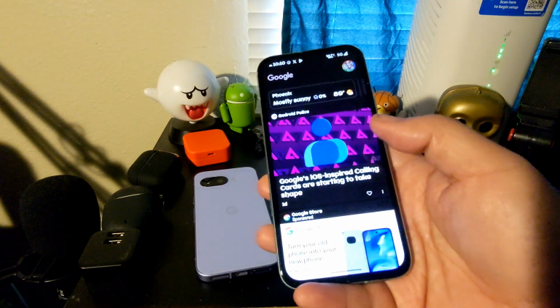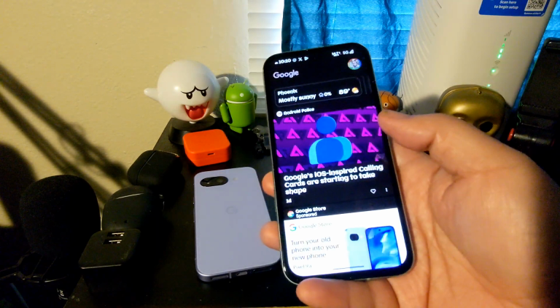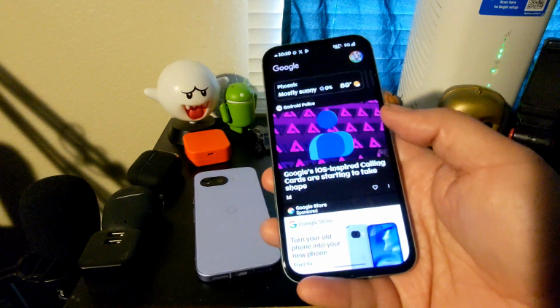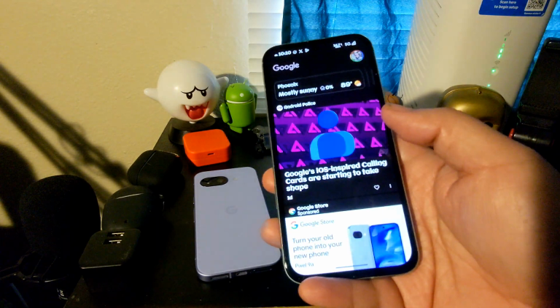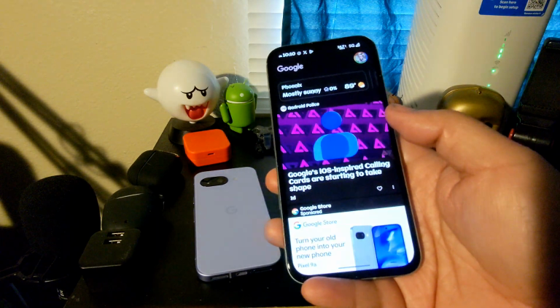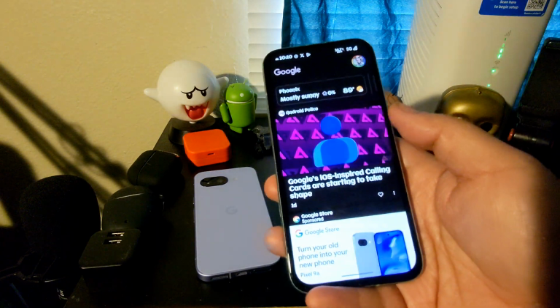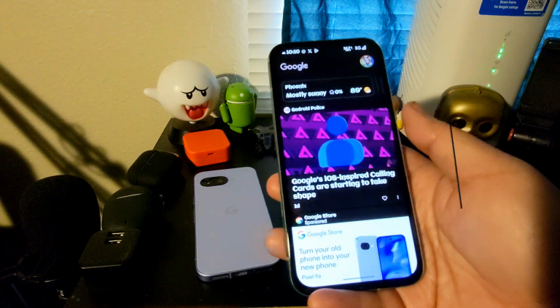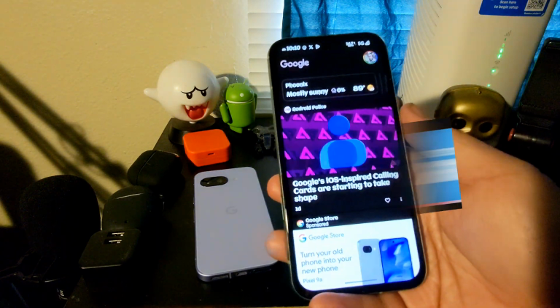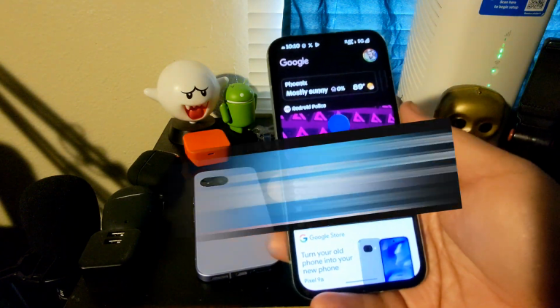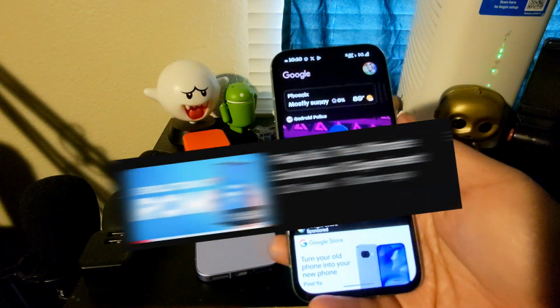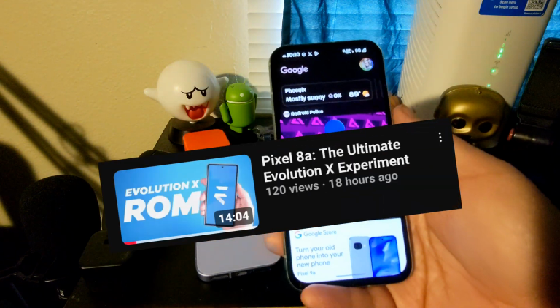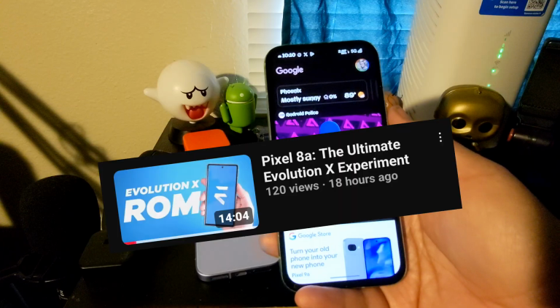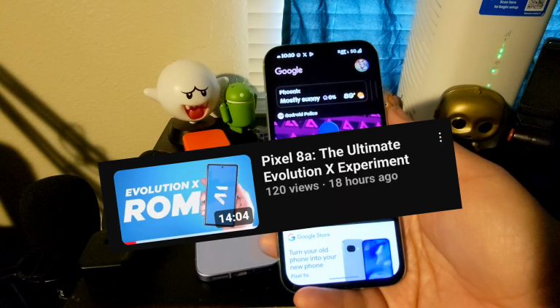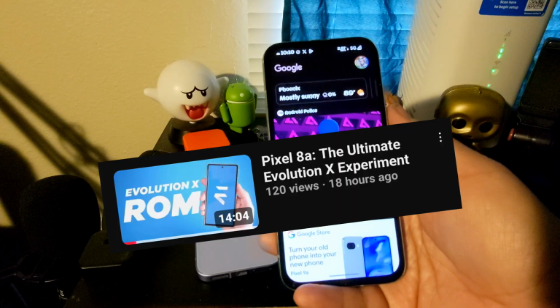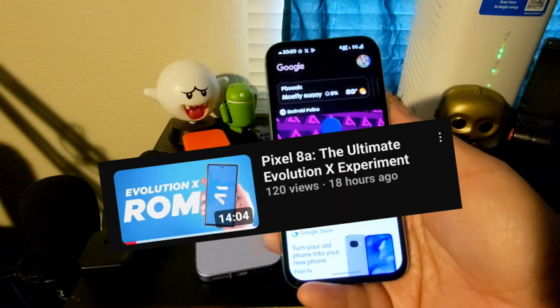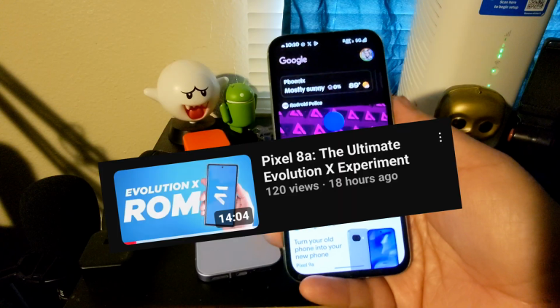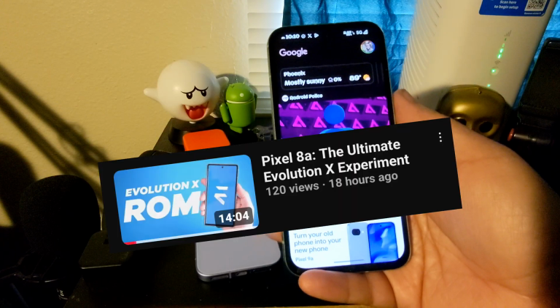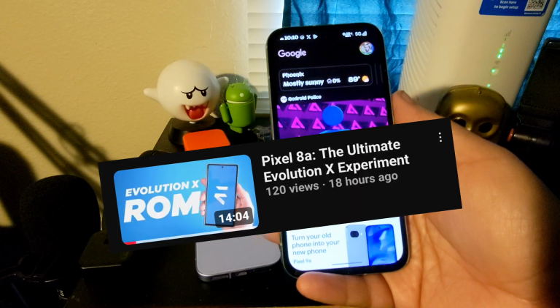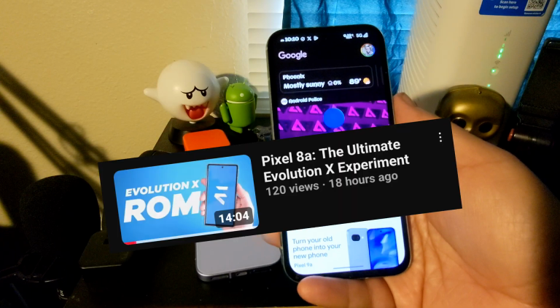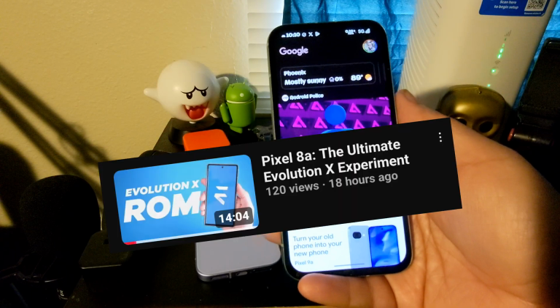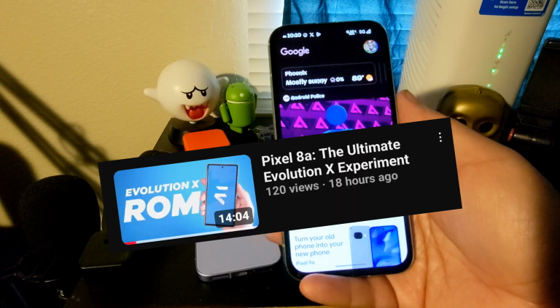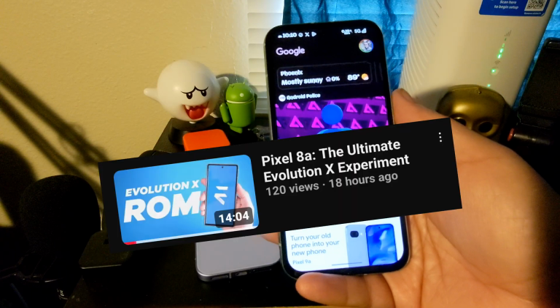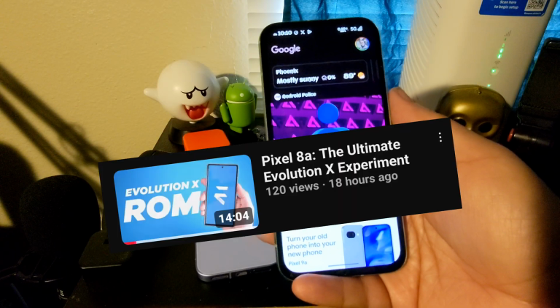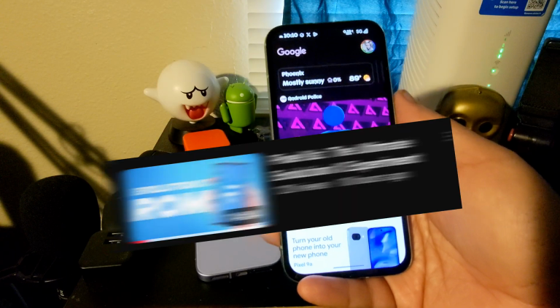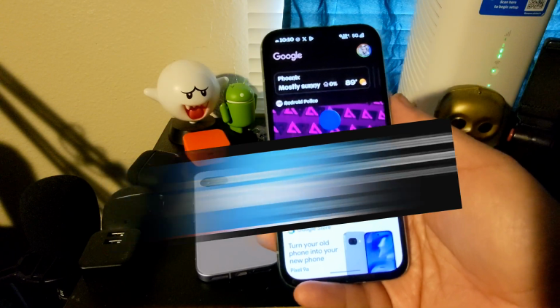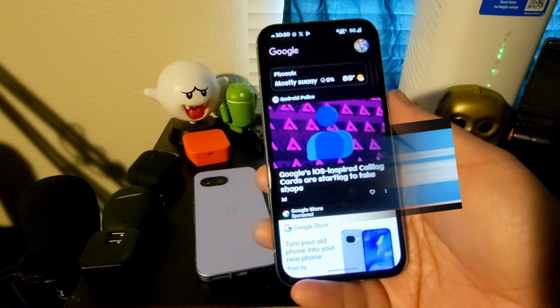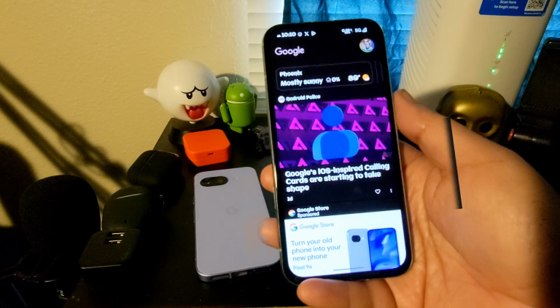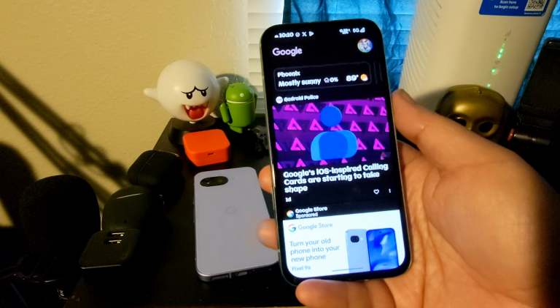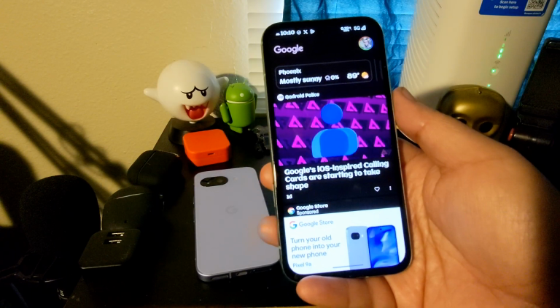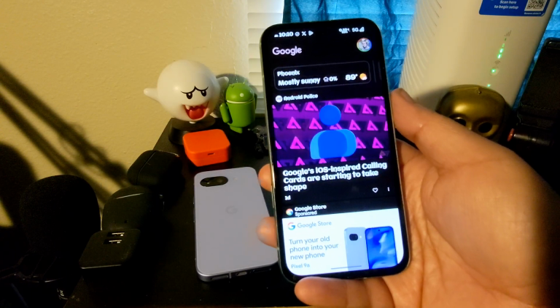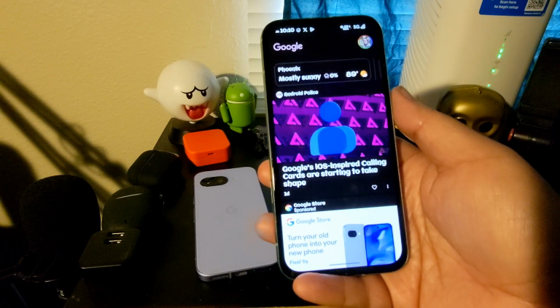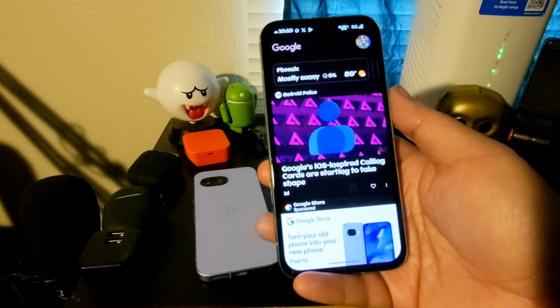If you guys want to see how to install this on your Pixel 8a, I'll link the video in the description for you guys.